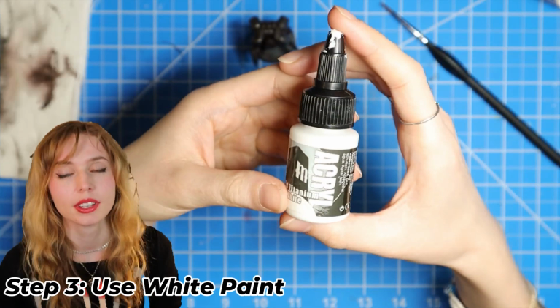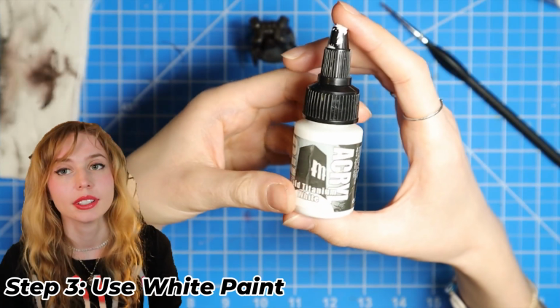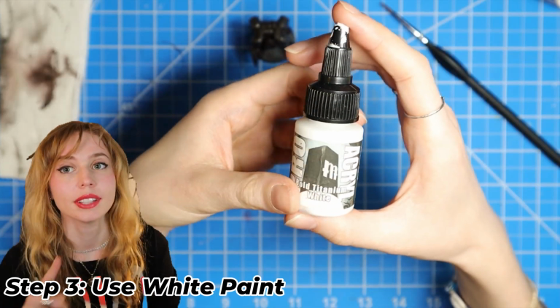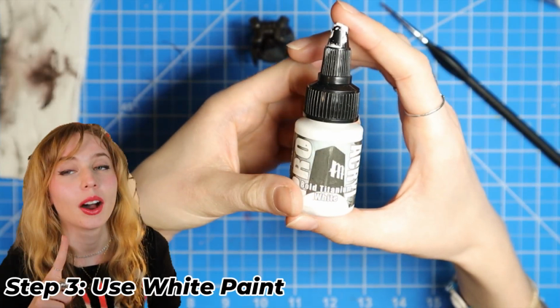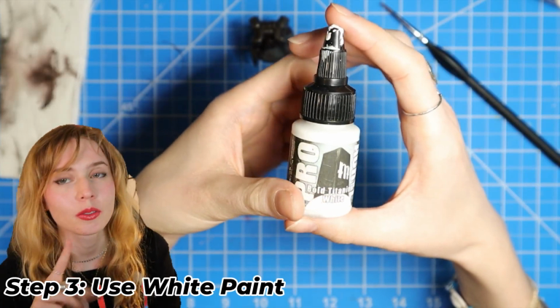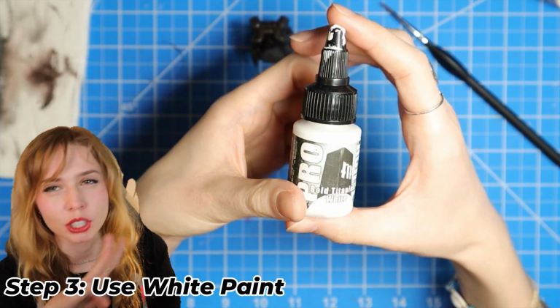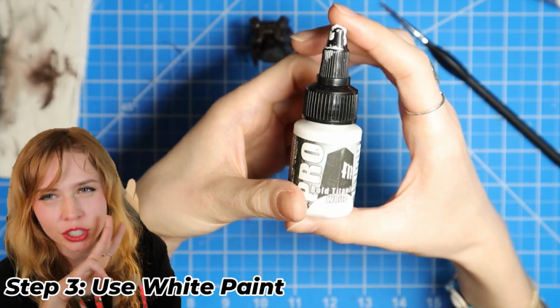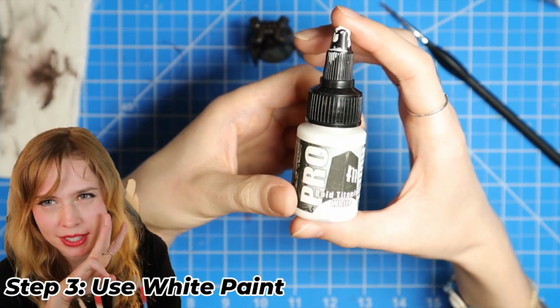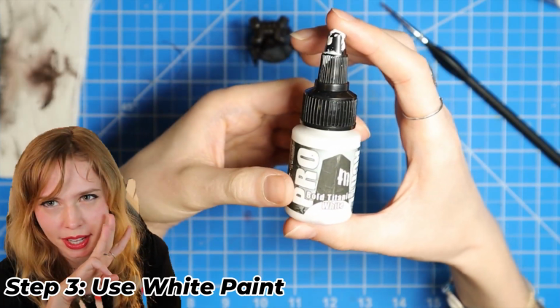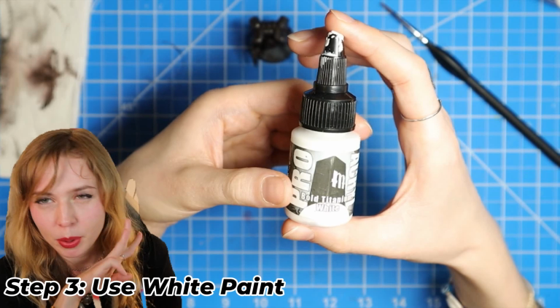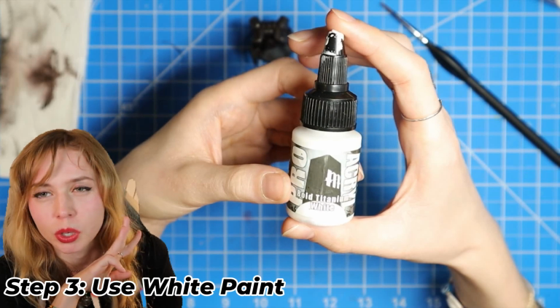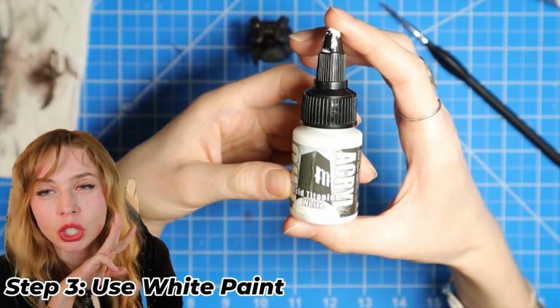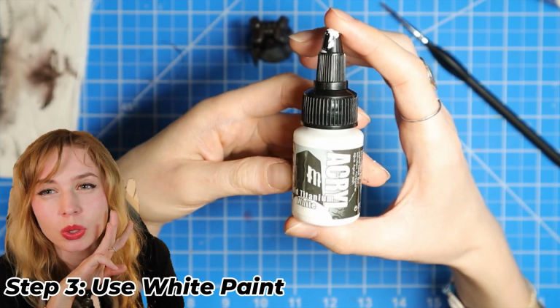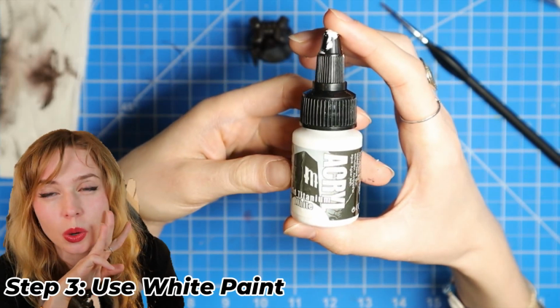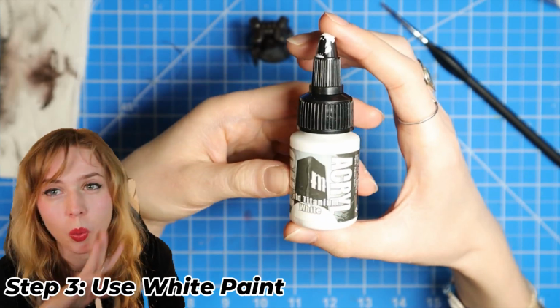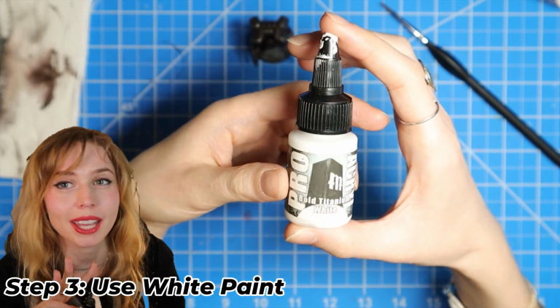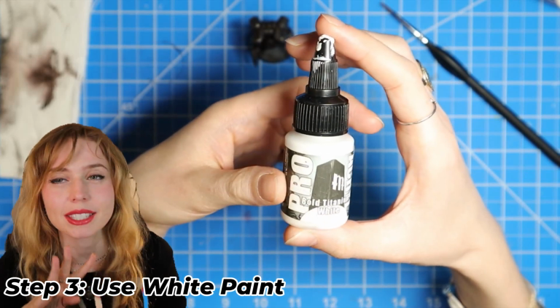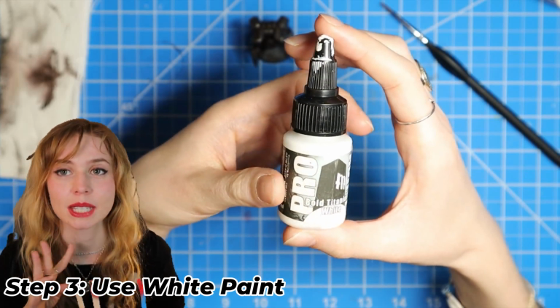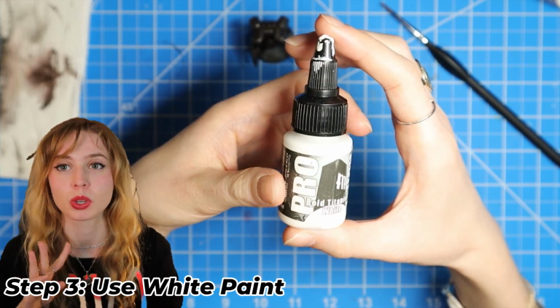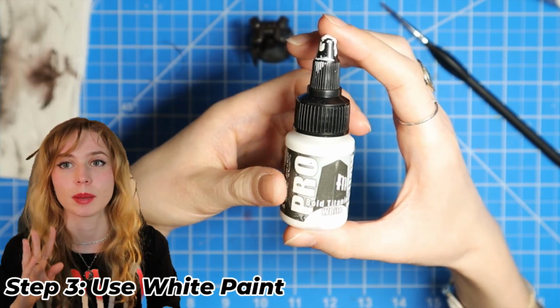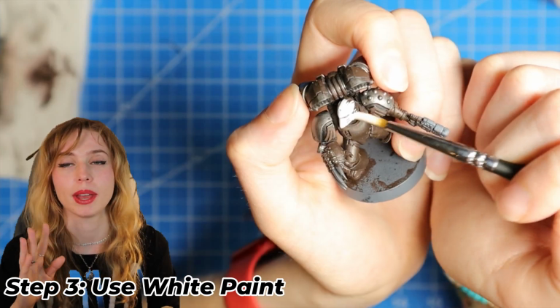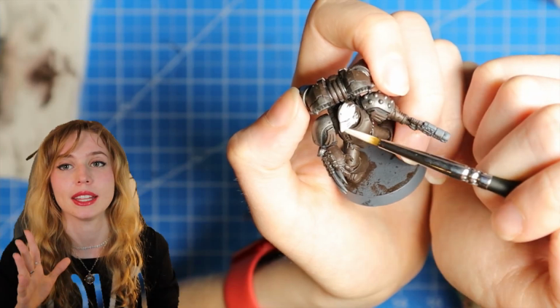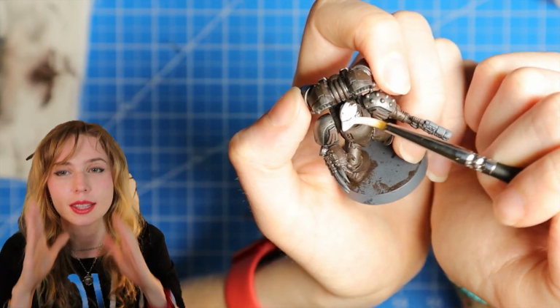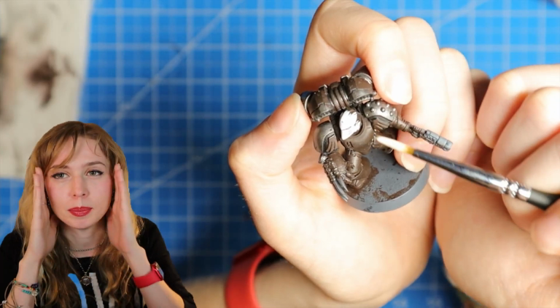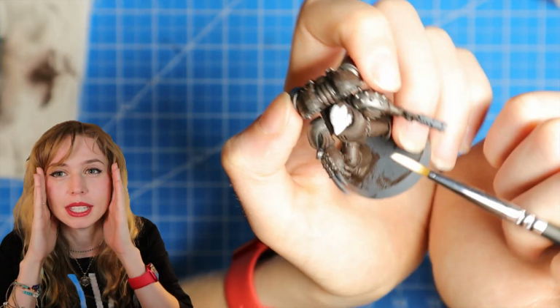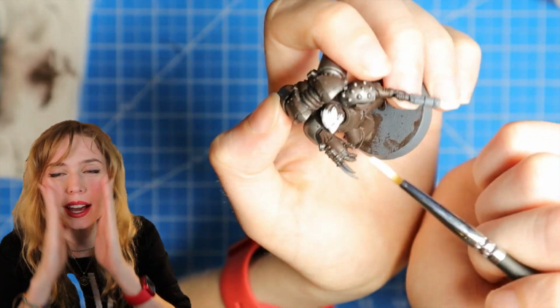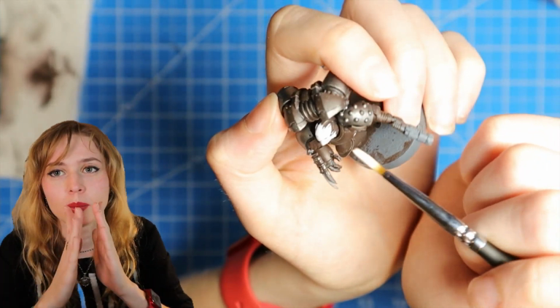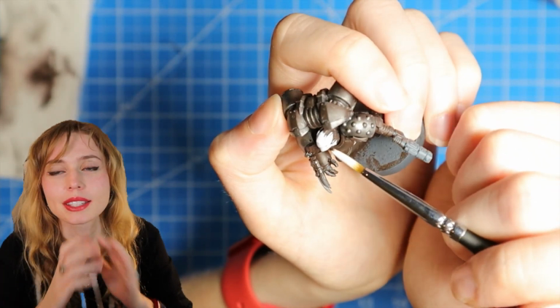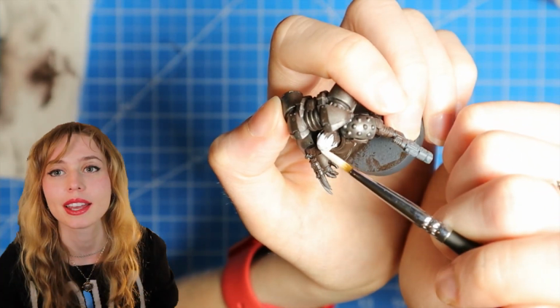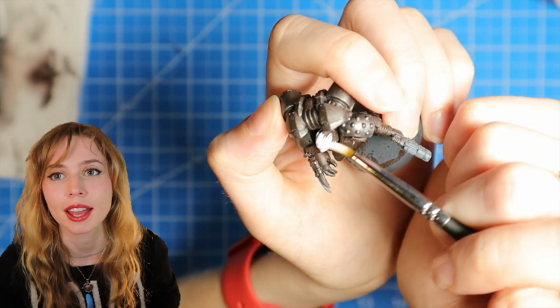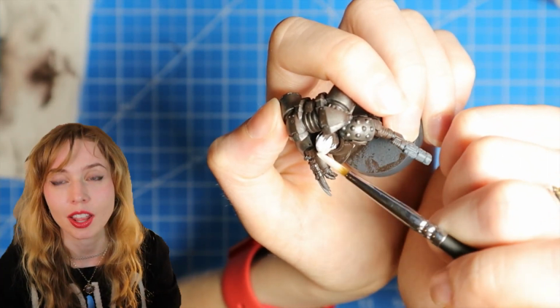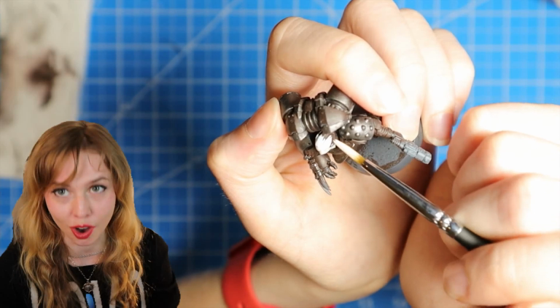Now for the third step, we're going to use a white and we're going to paint the beaky helmet and the arms.